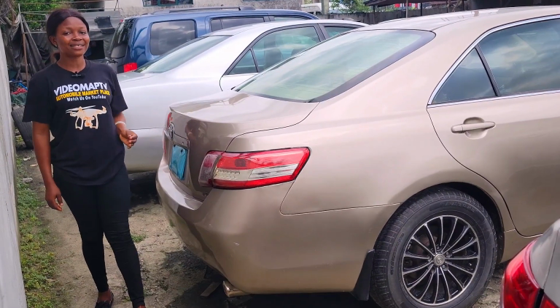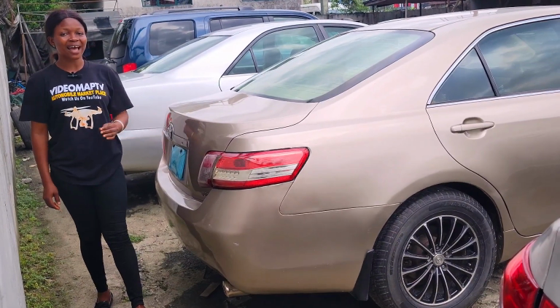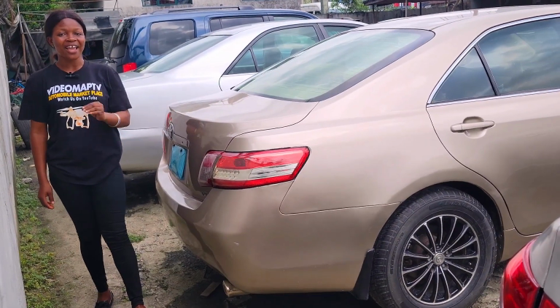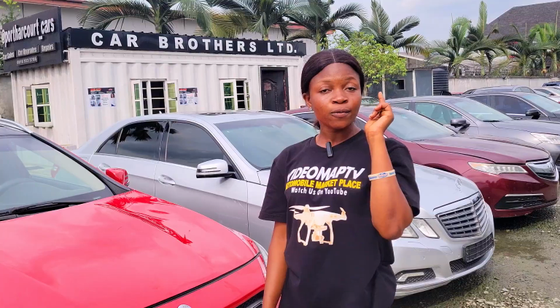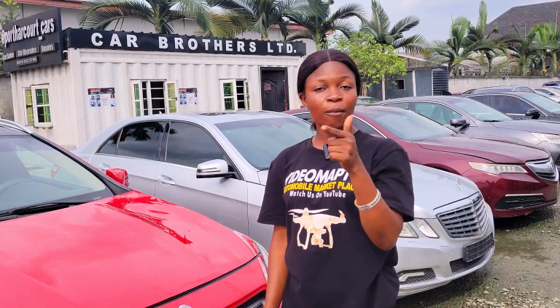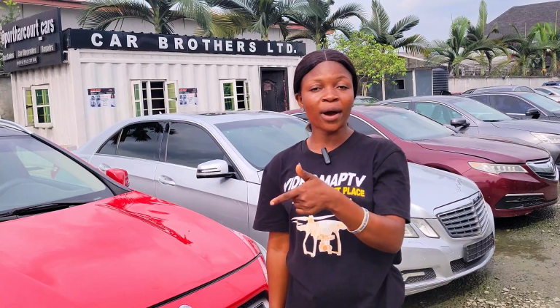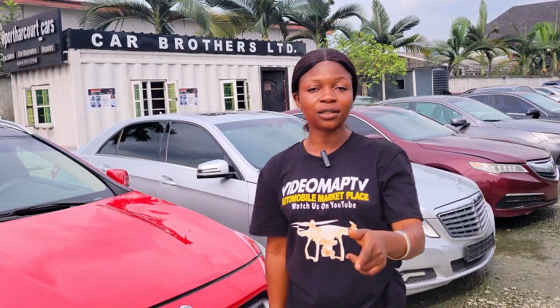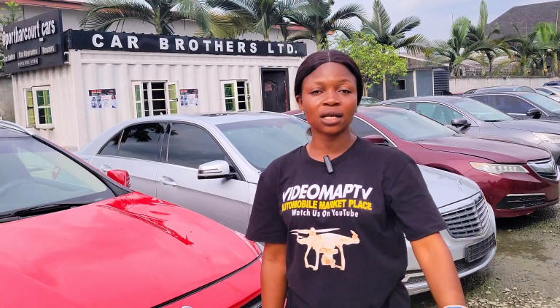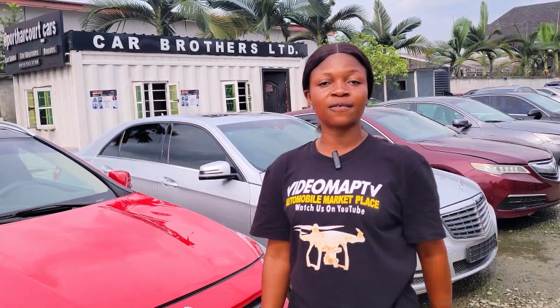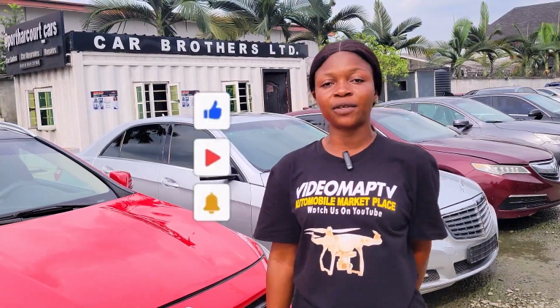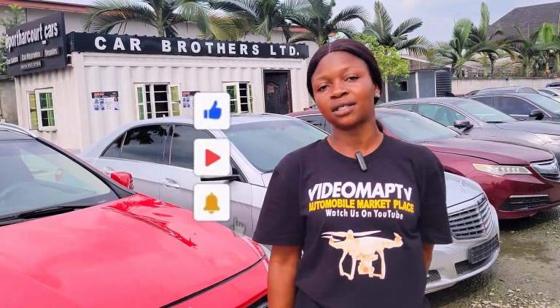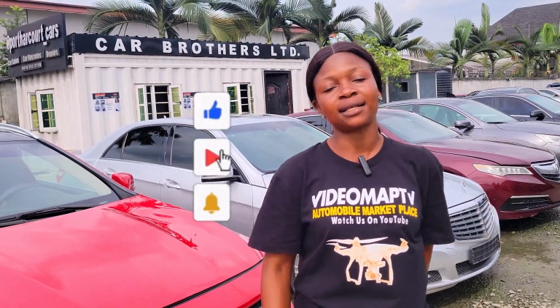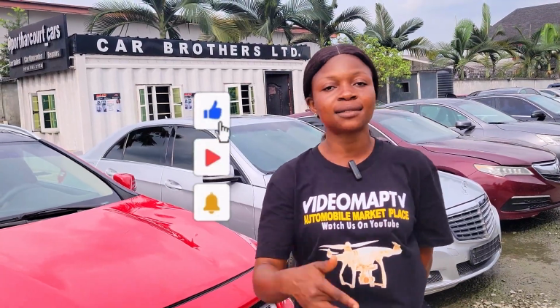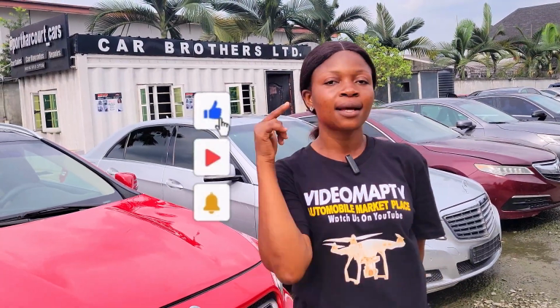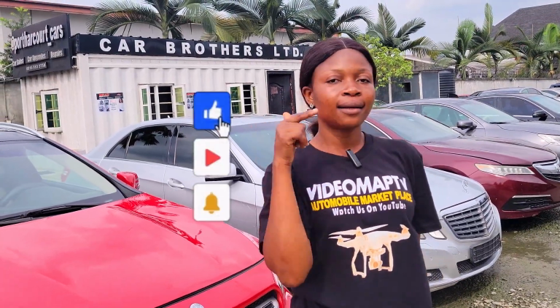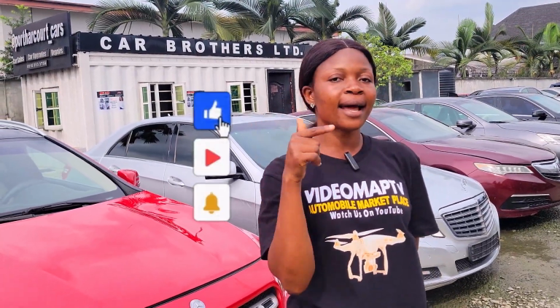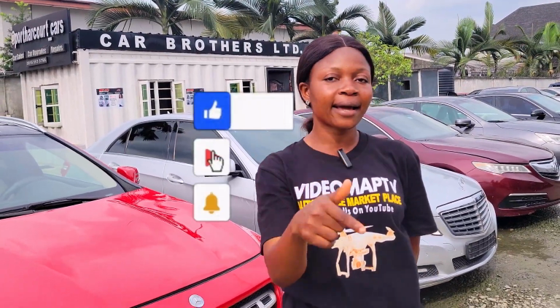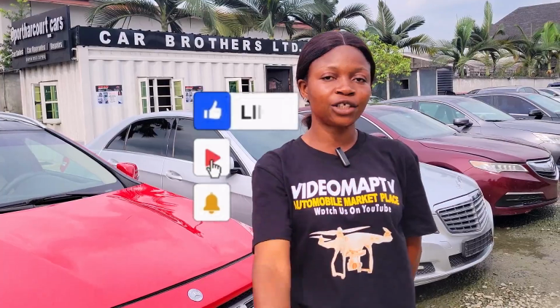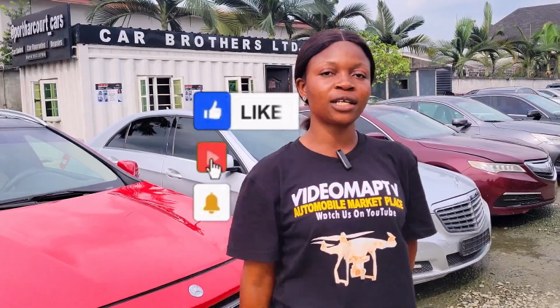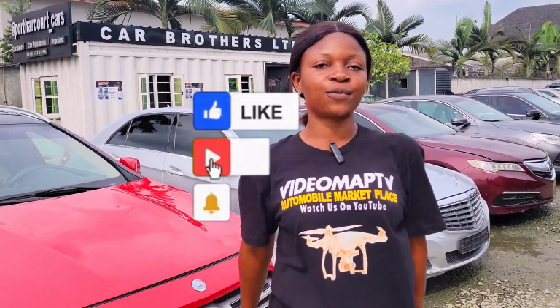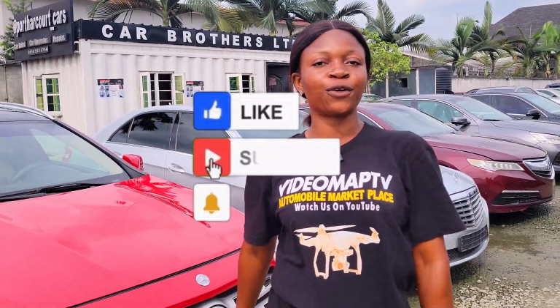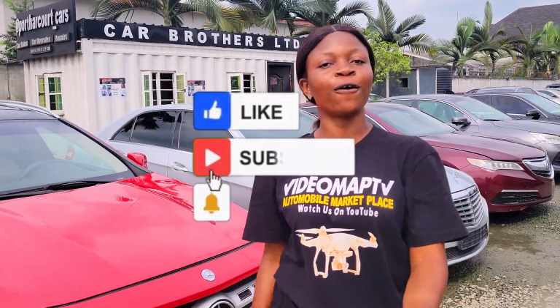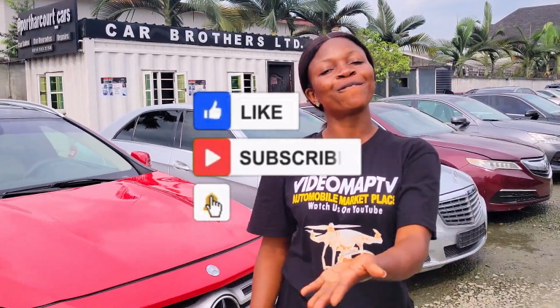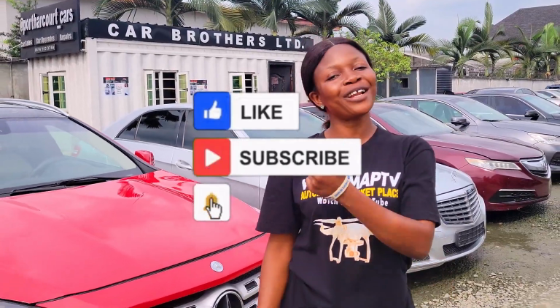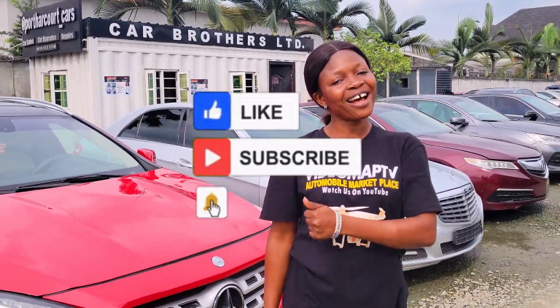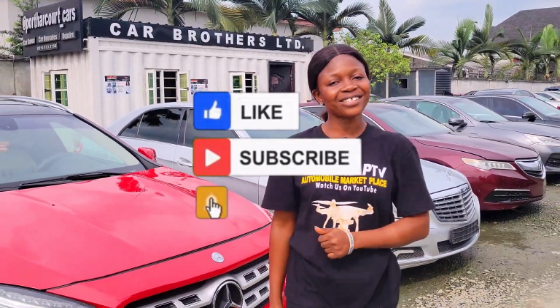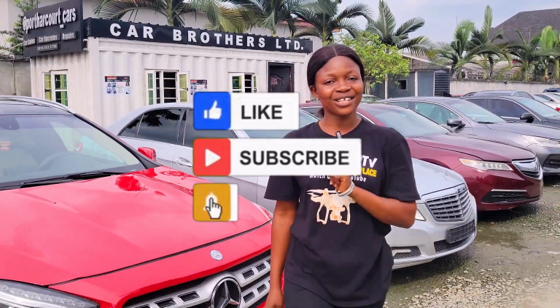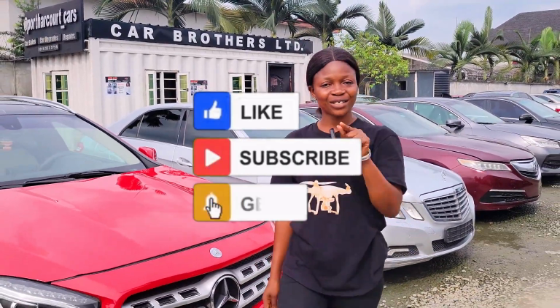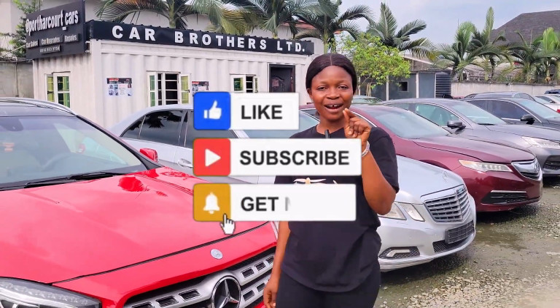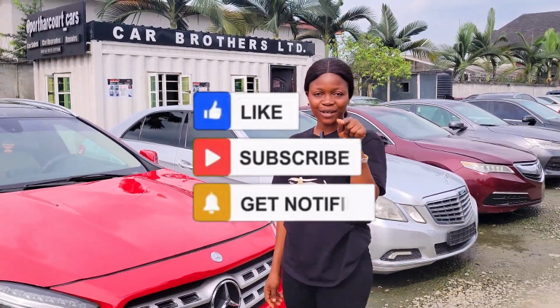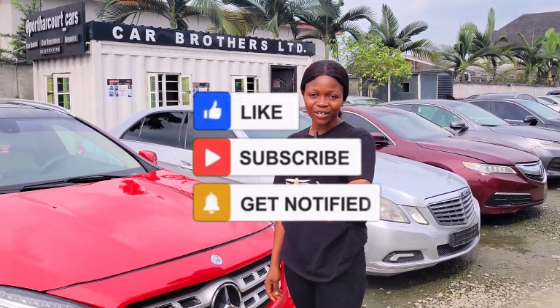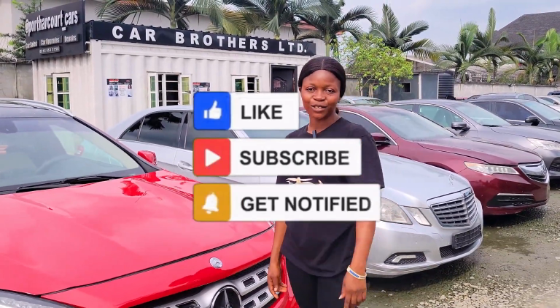For more interesting videos like this, like and share this video, follow us and subscribe to our YouTube channel.